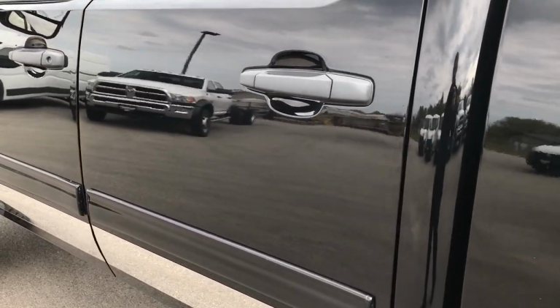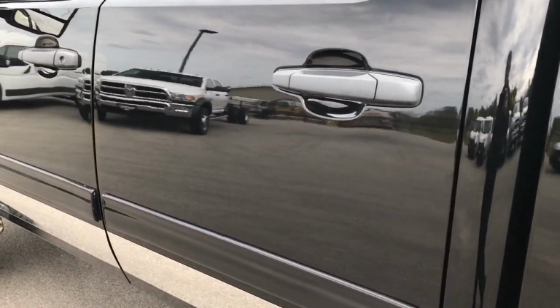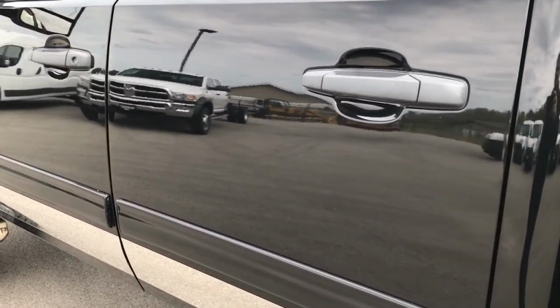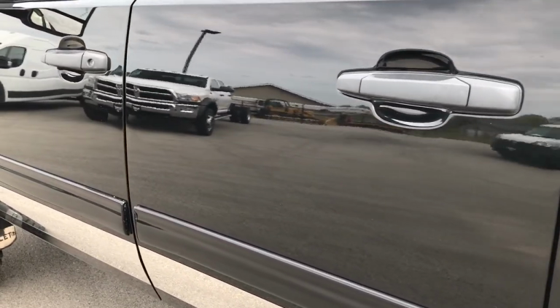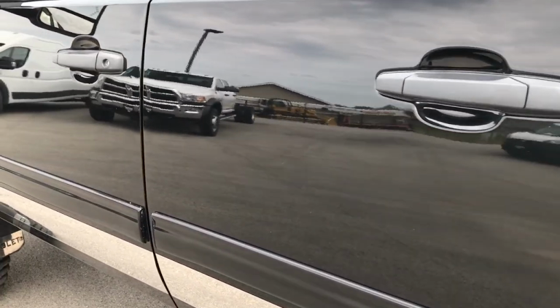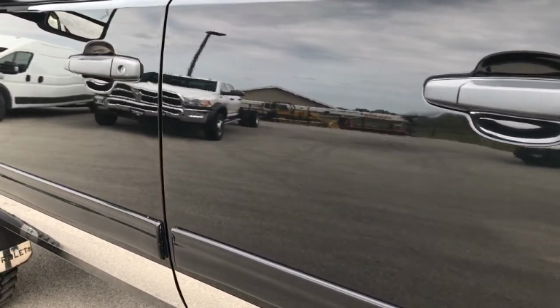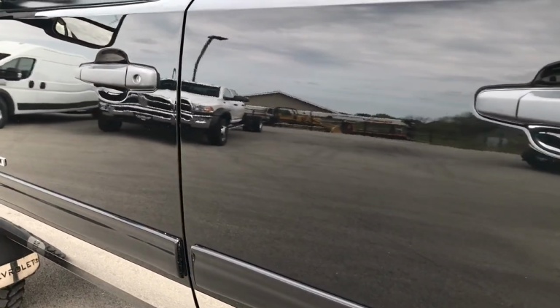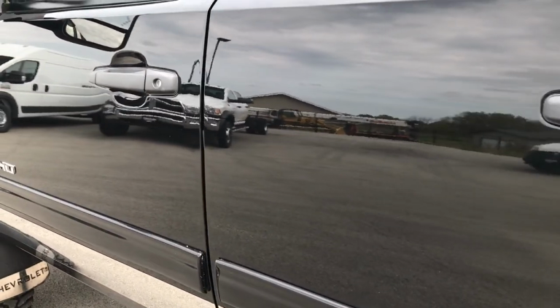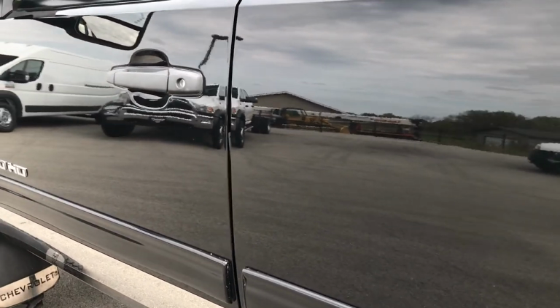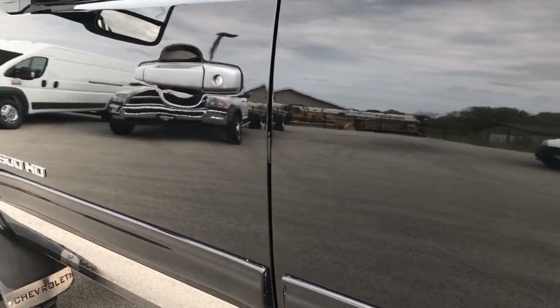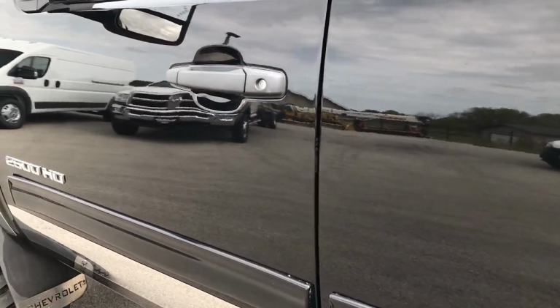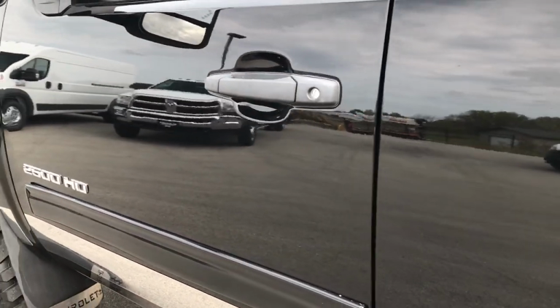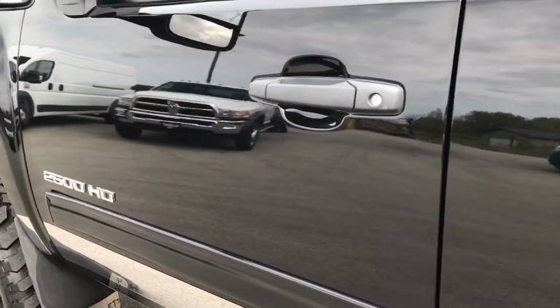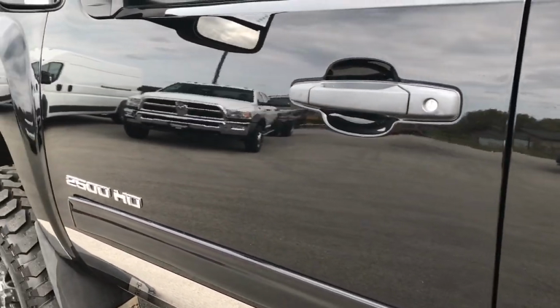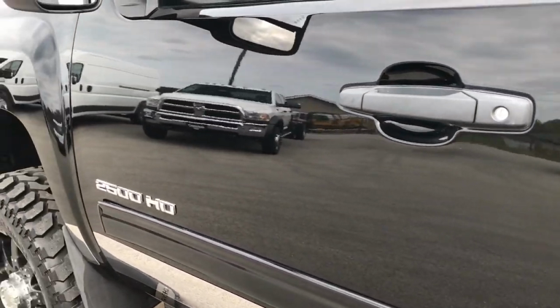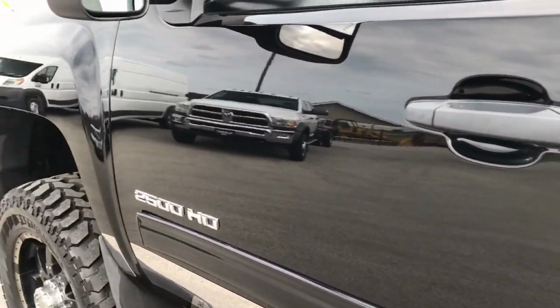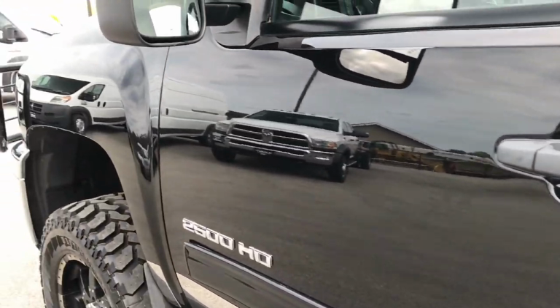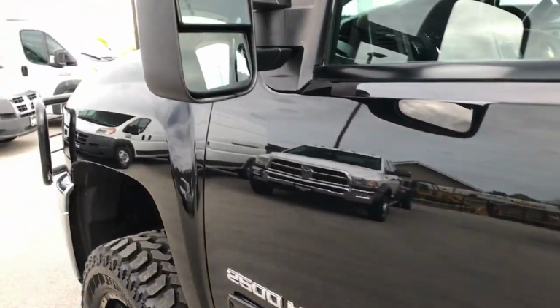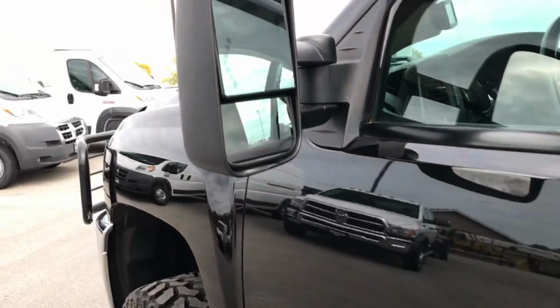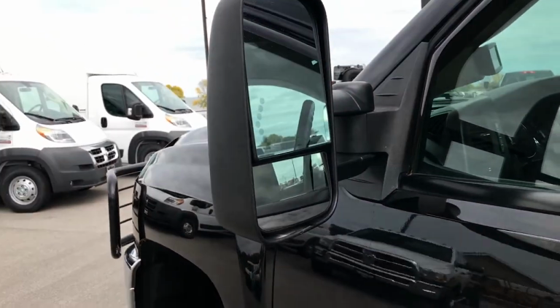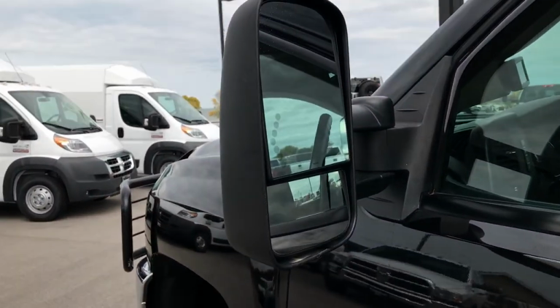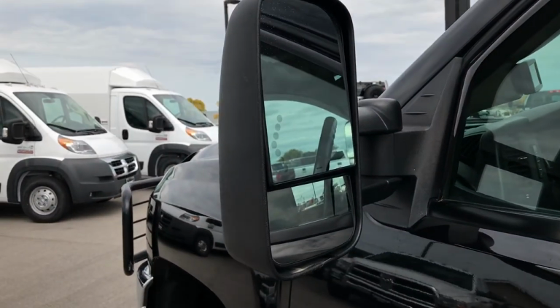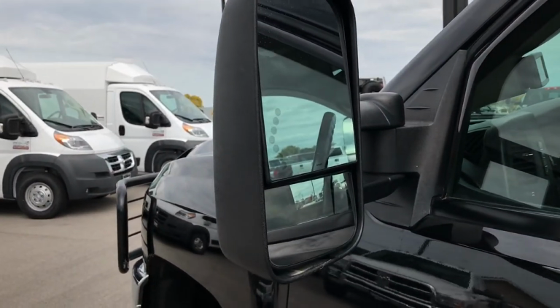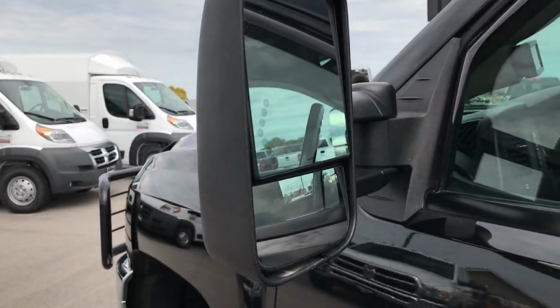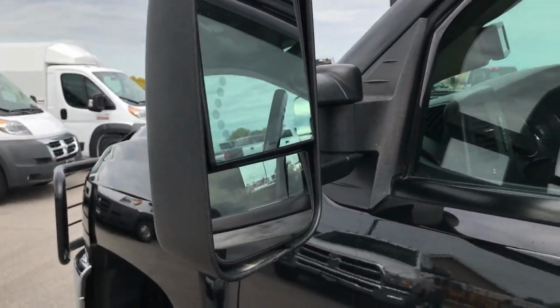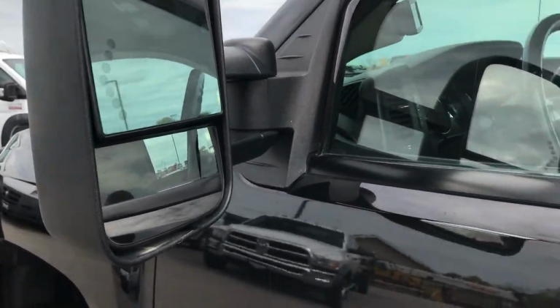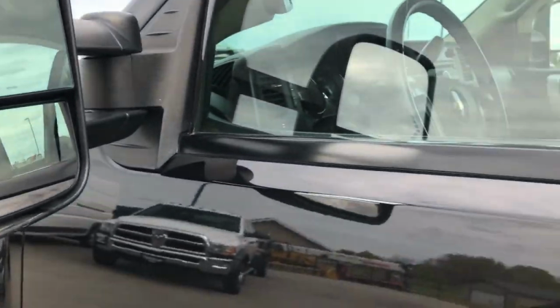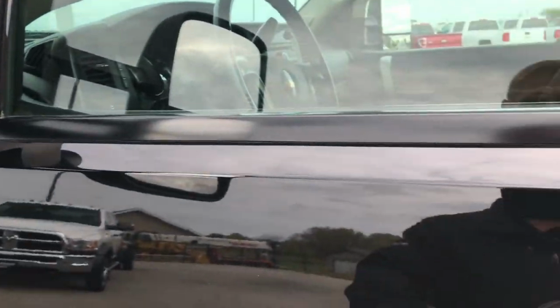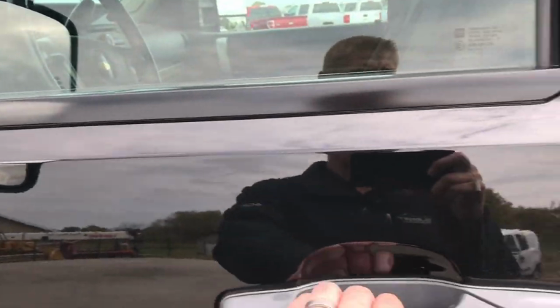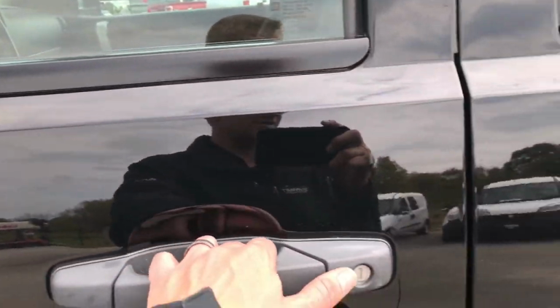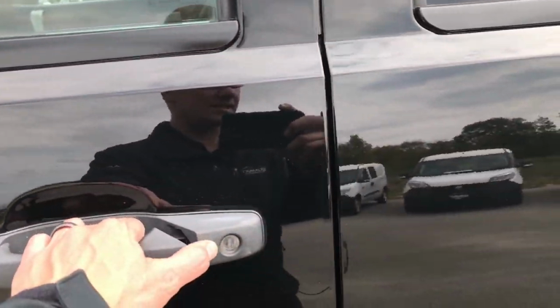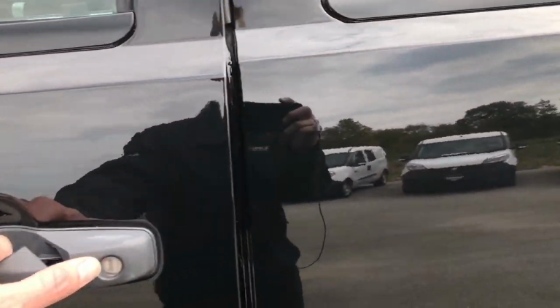You can see just how nice and reflective that paint is. It has the telescopic tow mirrors with the built-in directional signals.